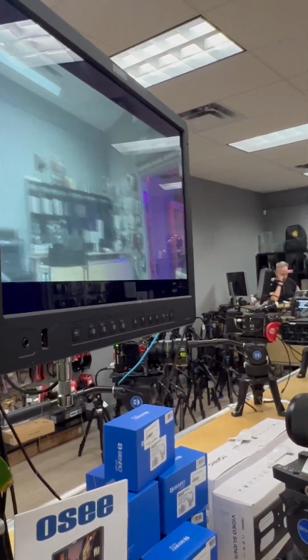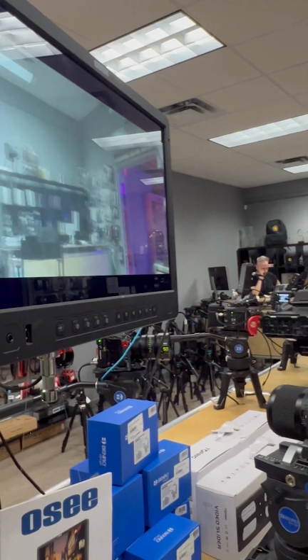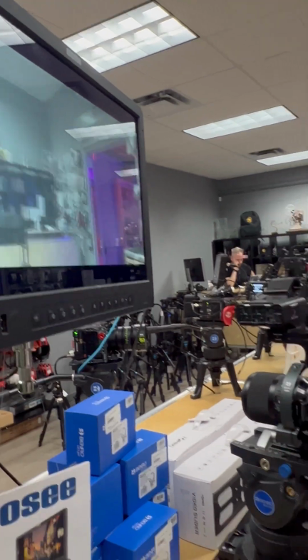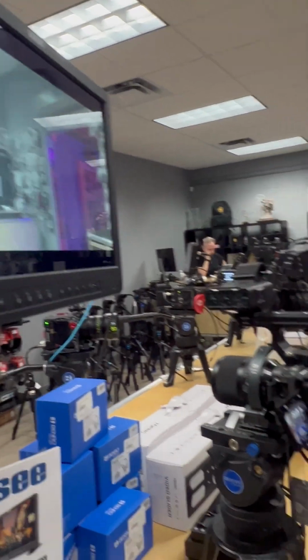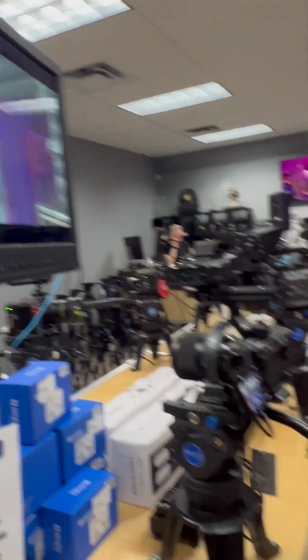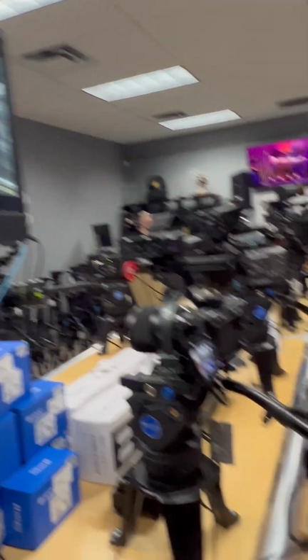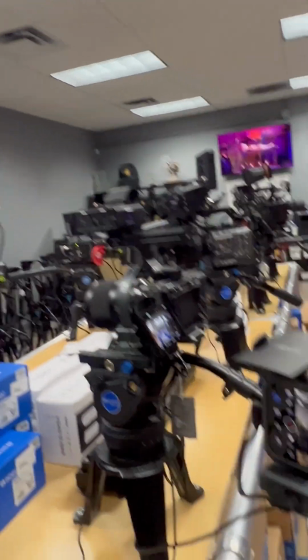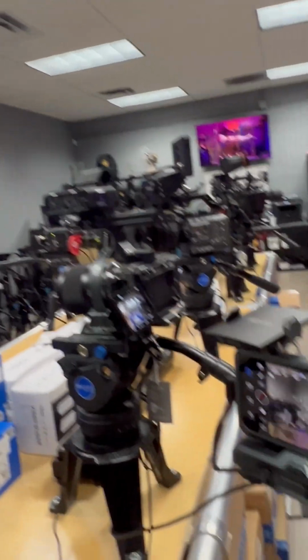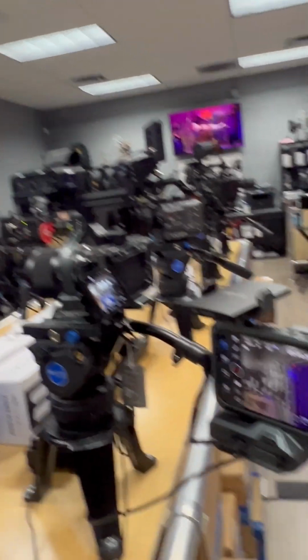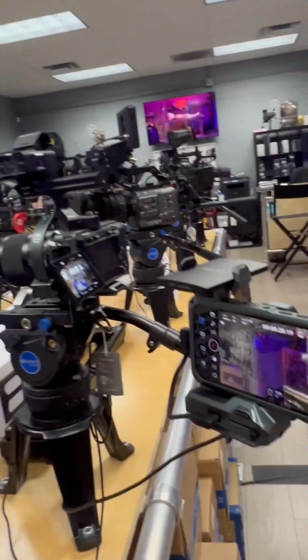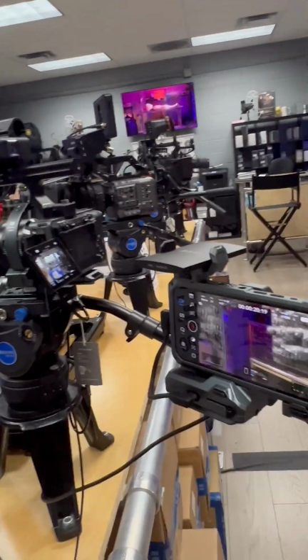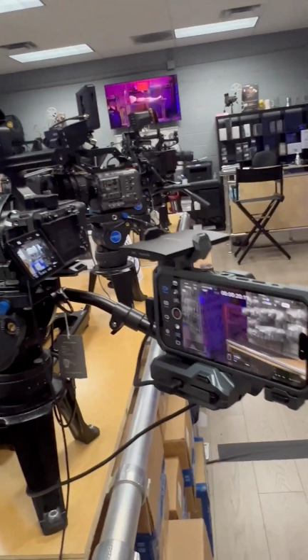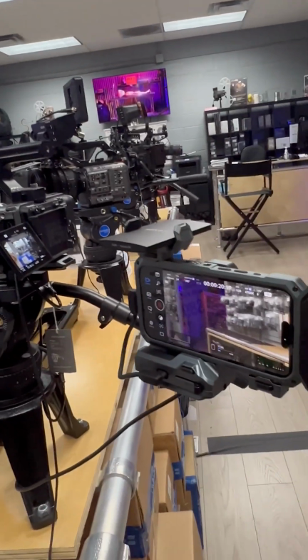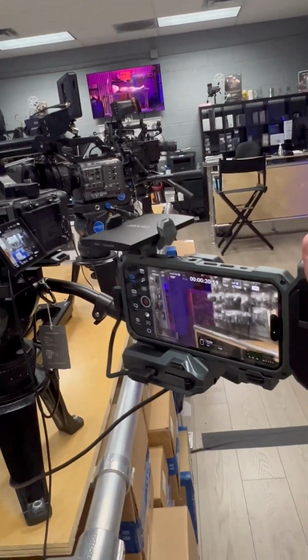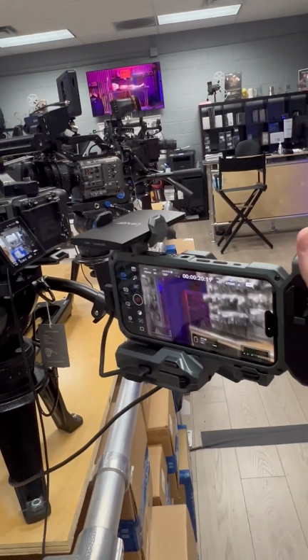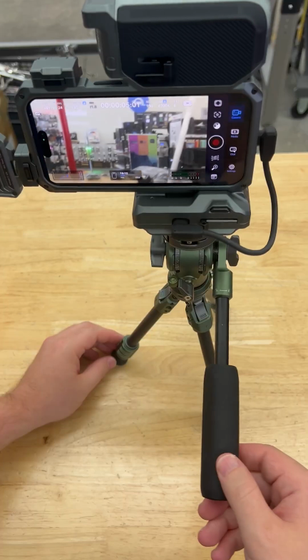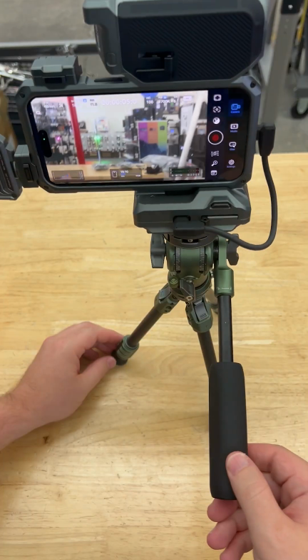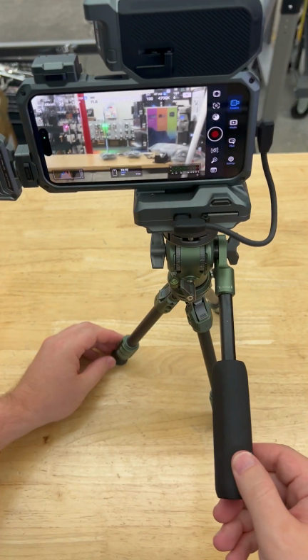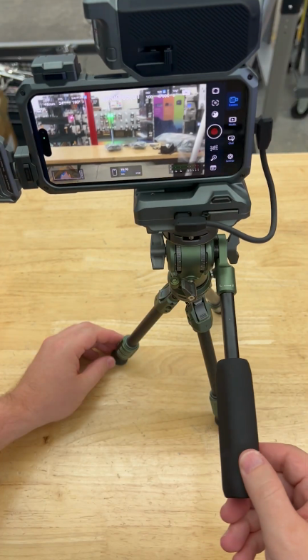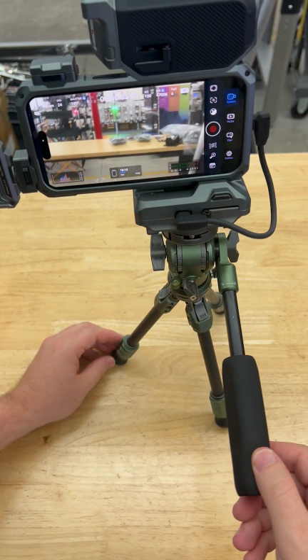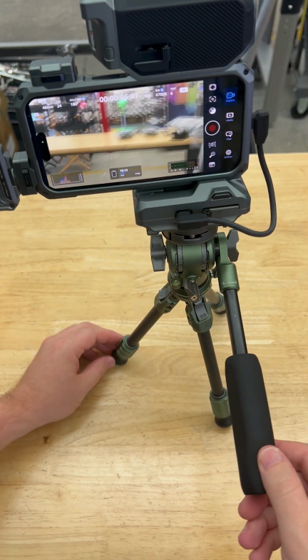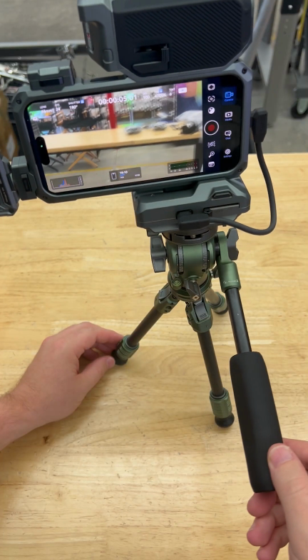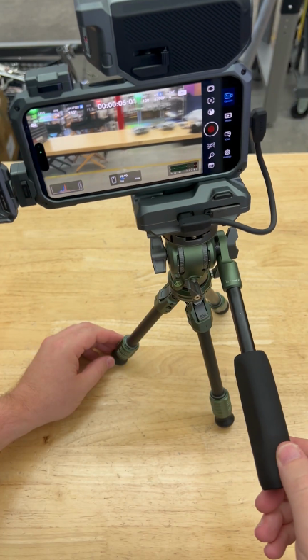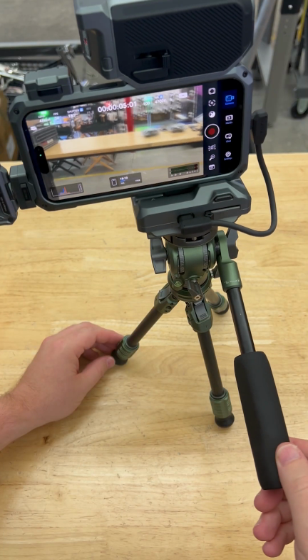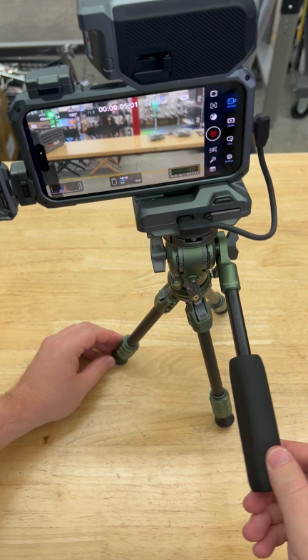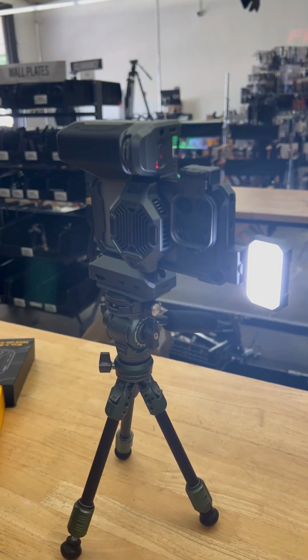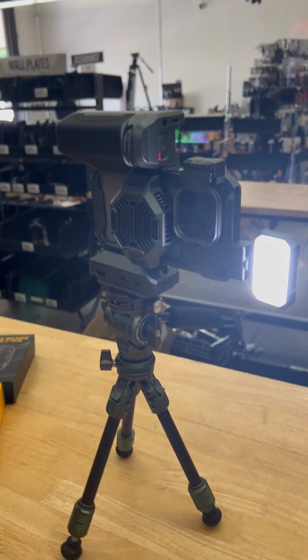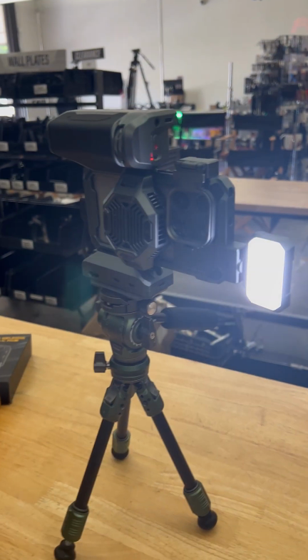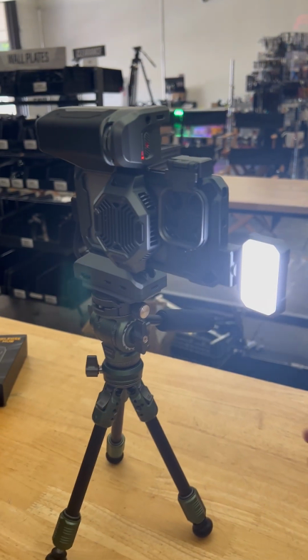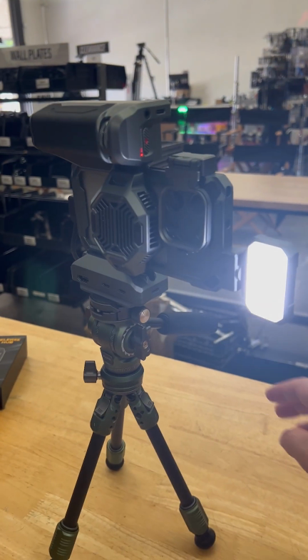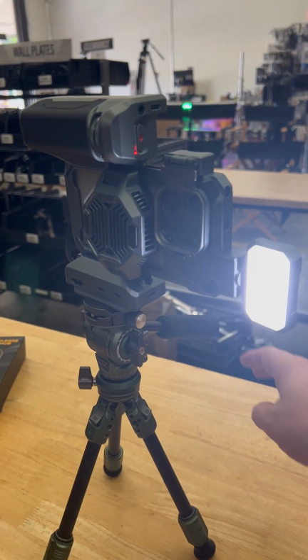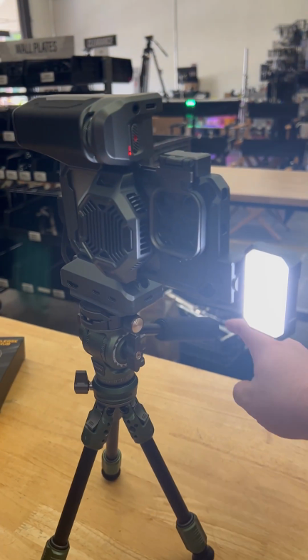If you're in the market to turn your iPhone 15 into a cinema camera, look no further than the Tilta Kronos ecosystem.